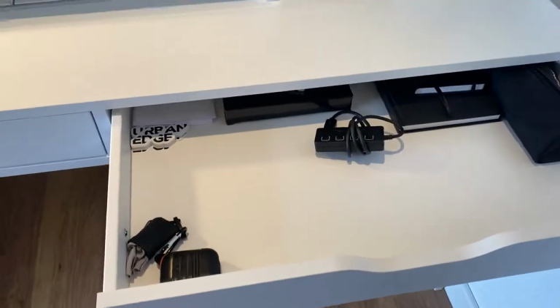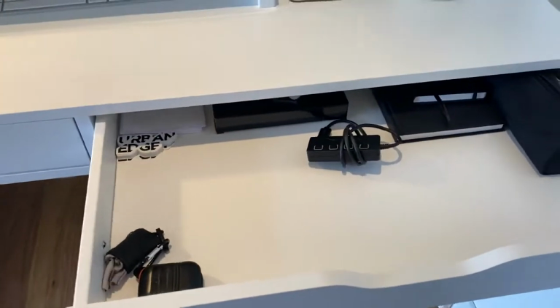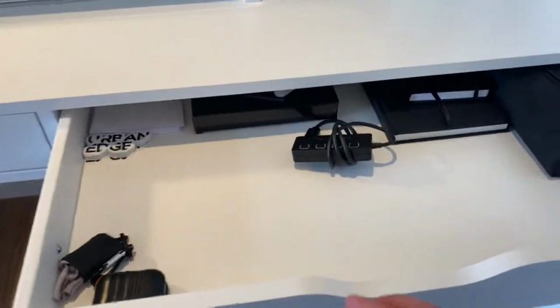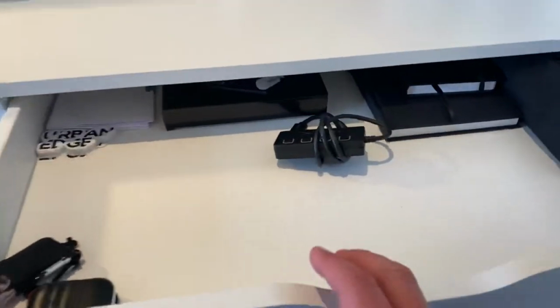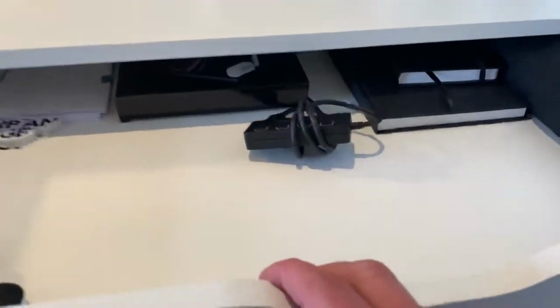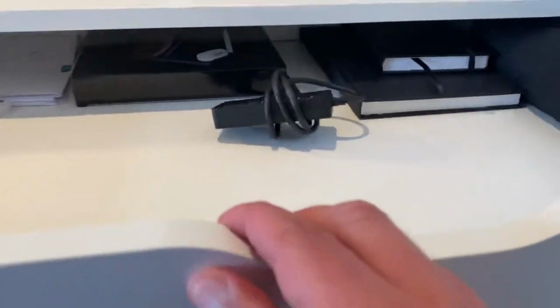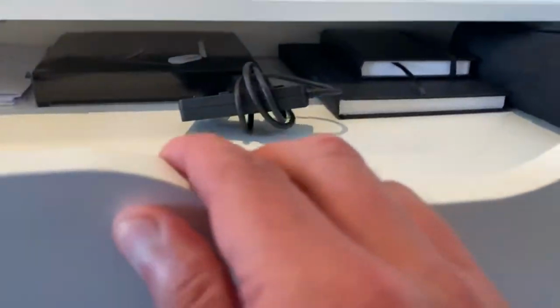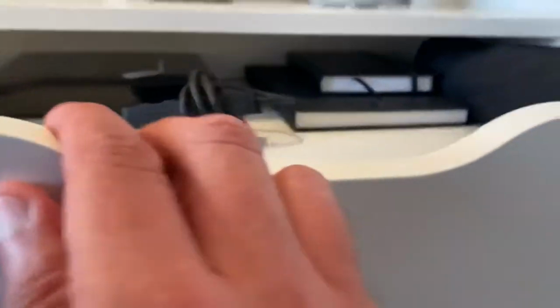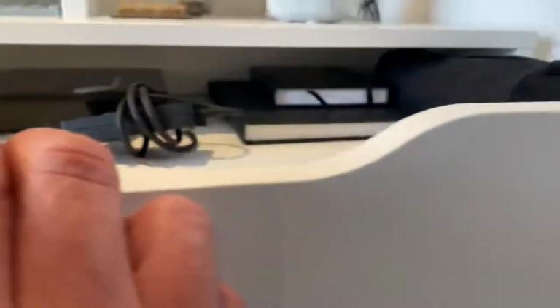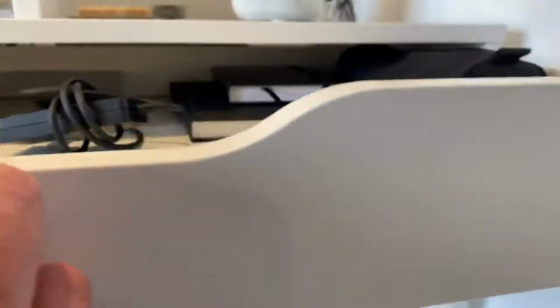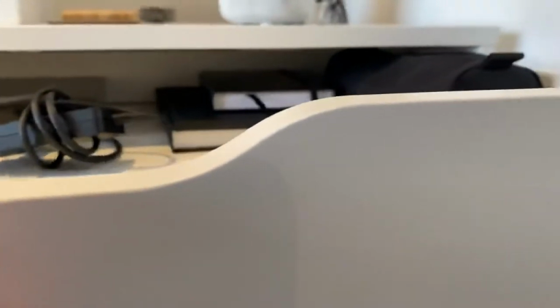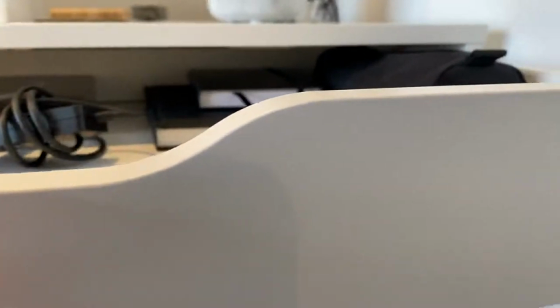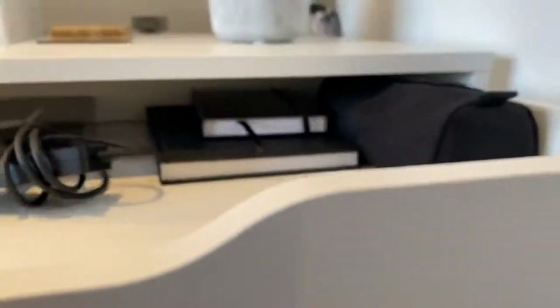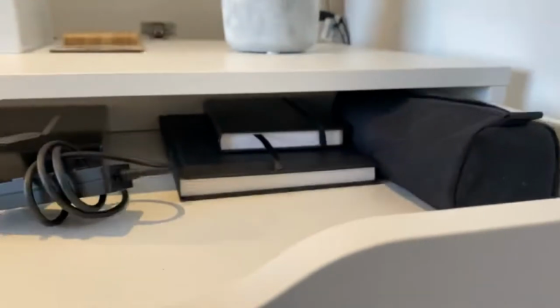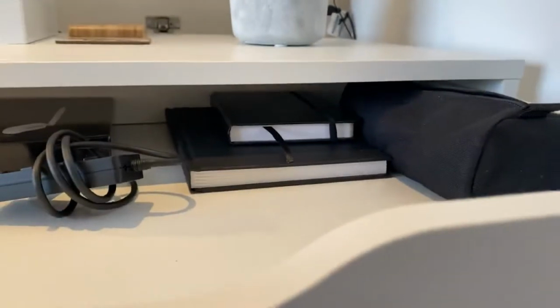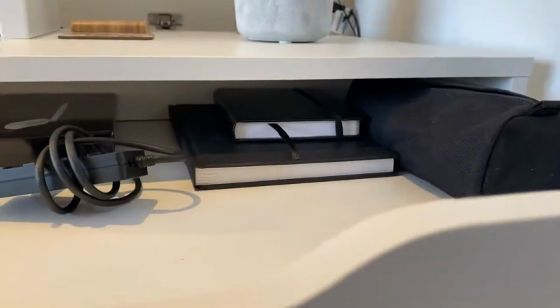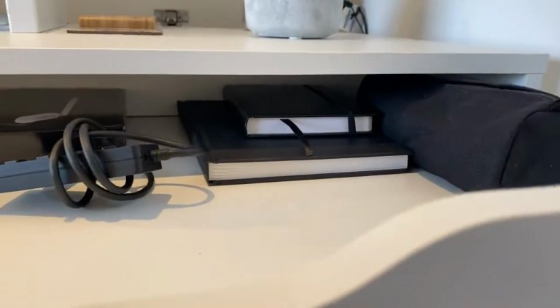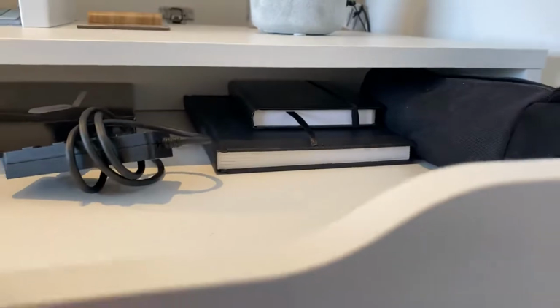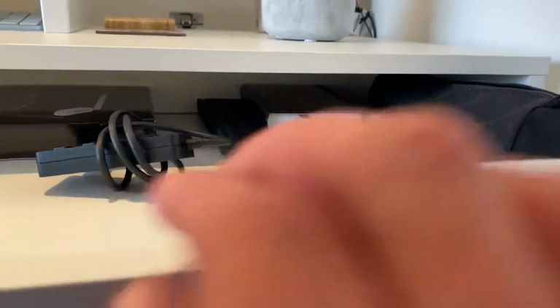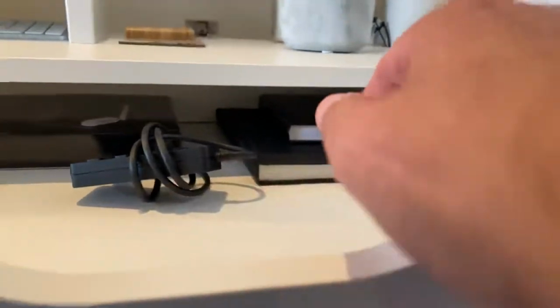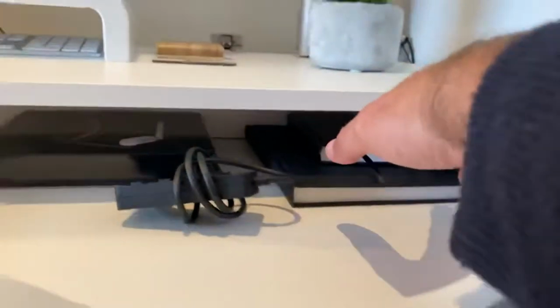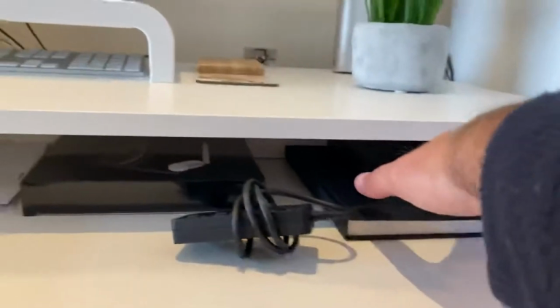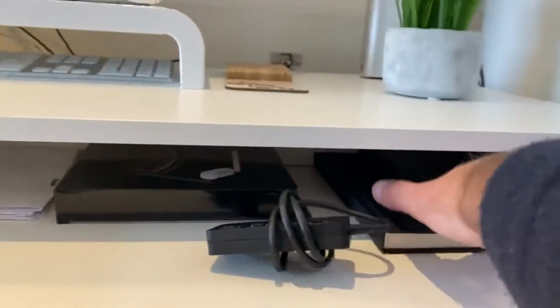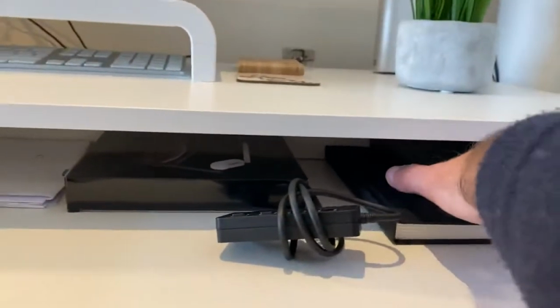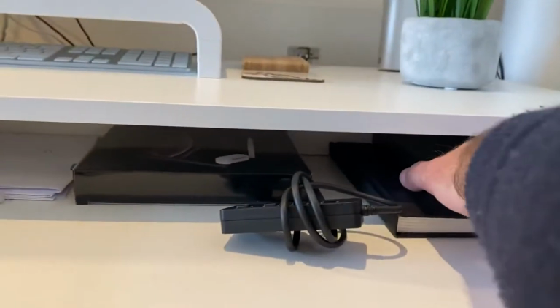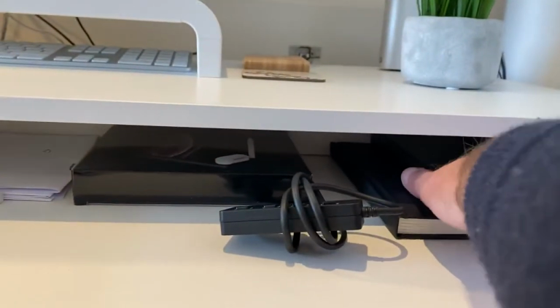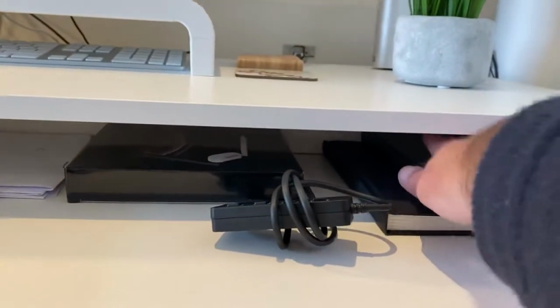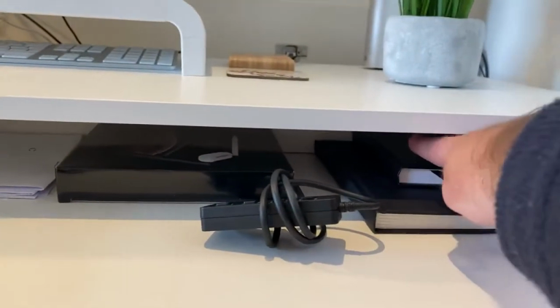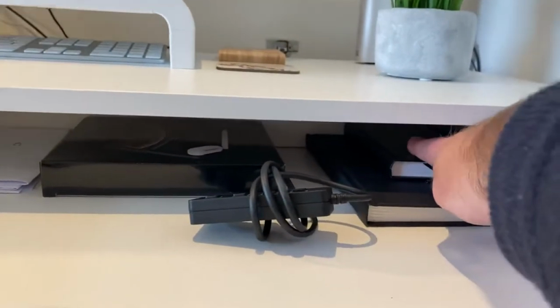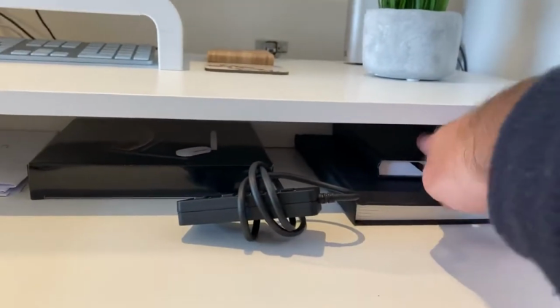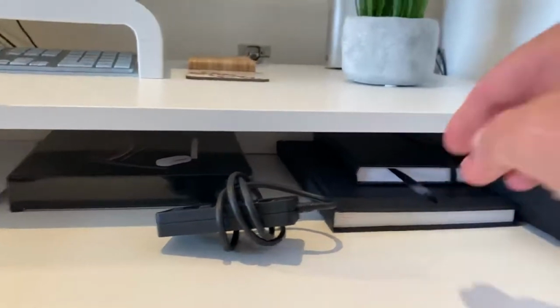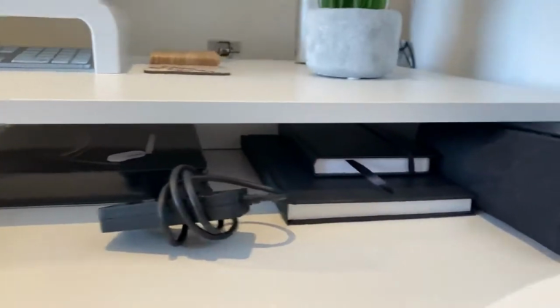The drawers aren't great height-wise. I wouldn't say they were massively great in height. You probably get about three books.